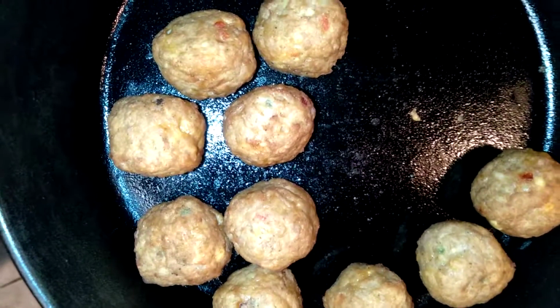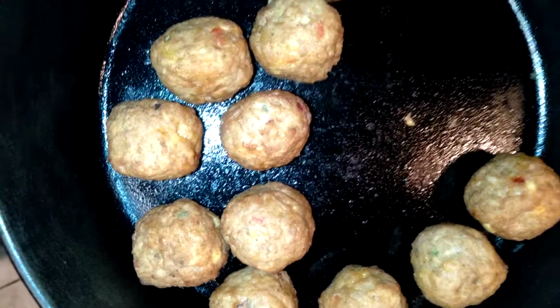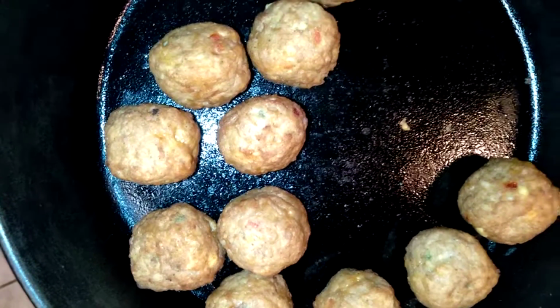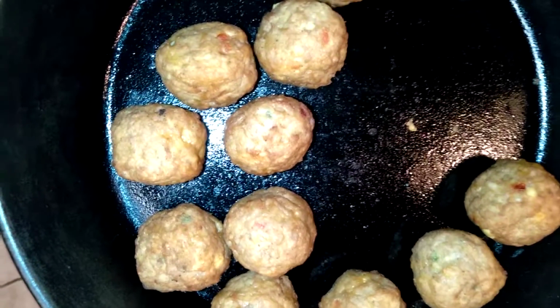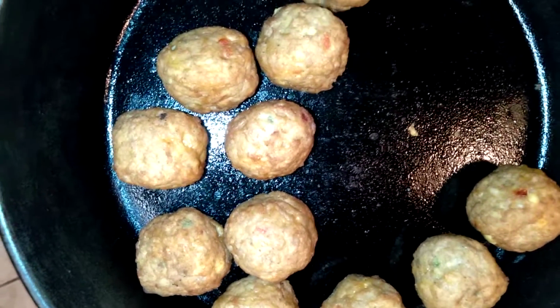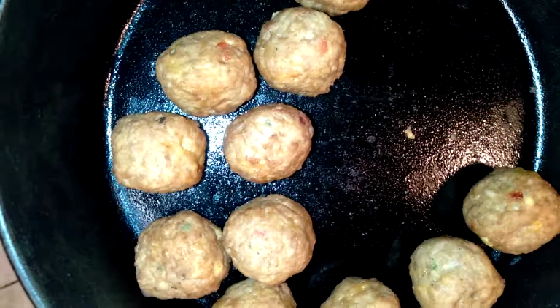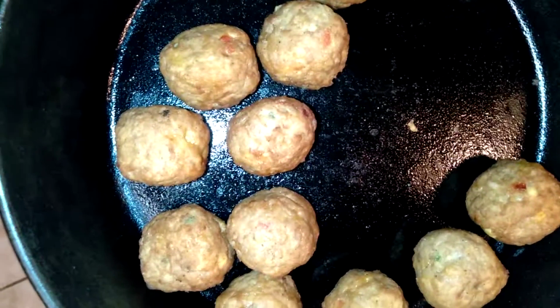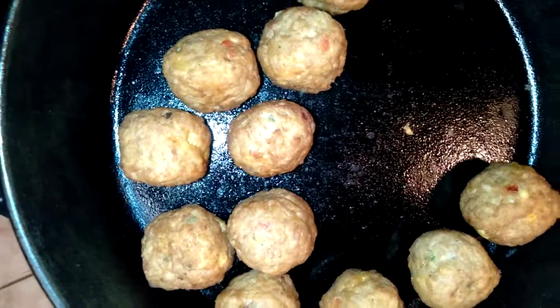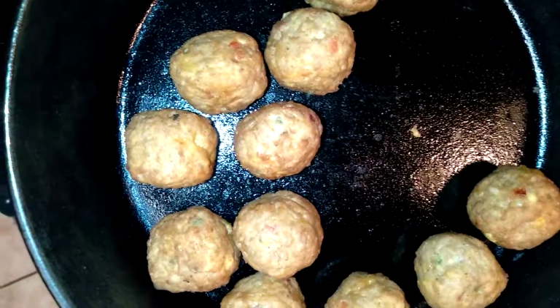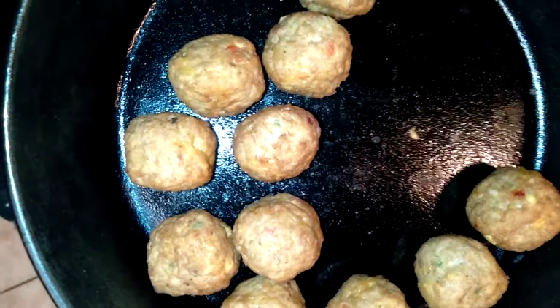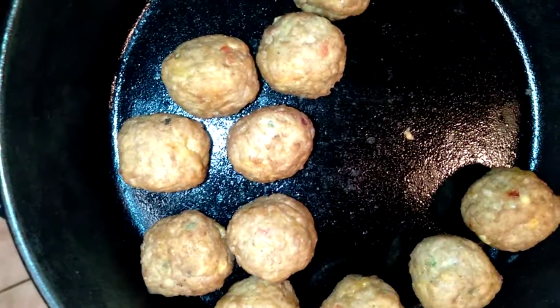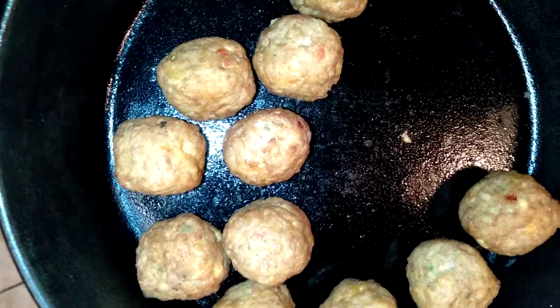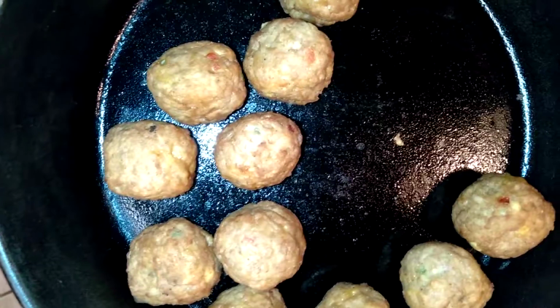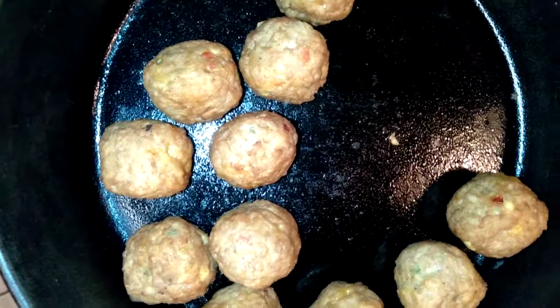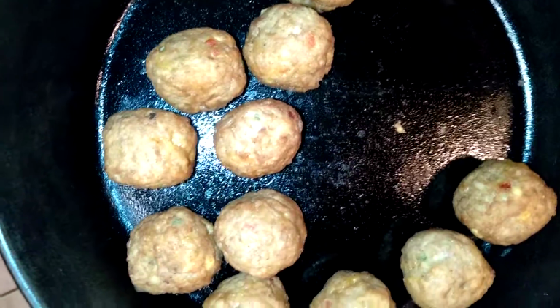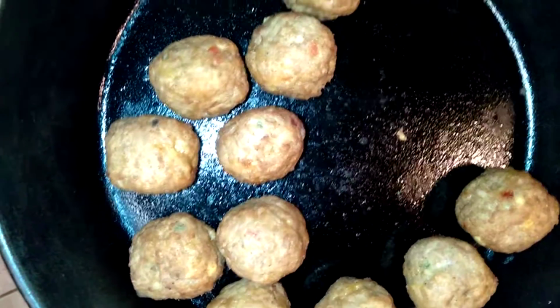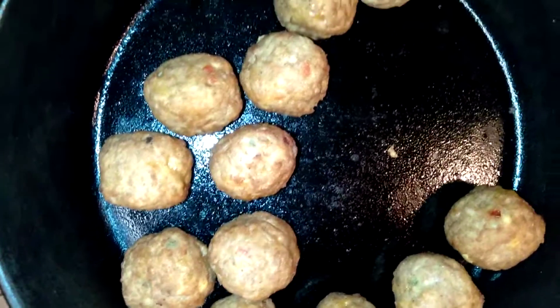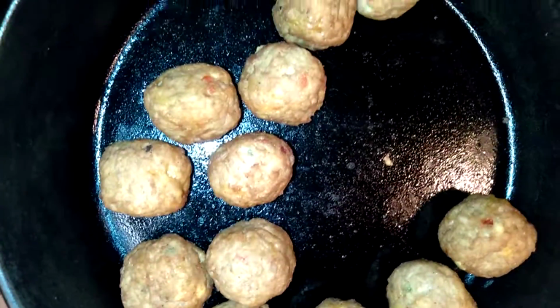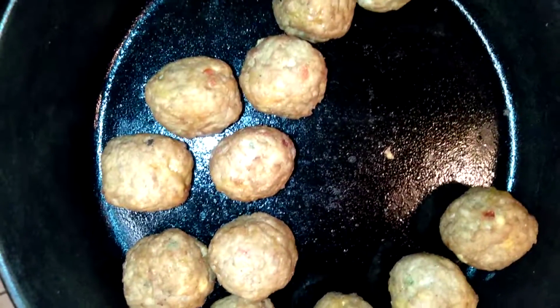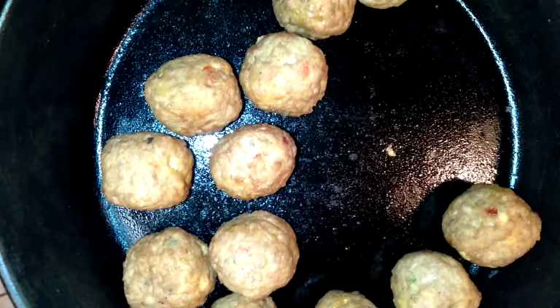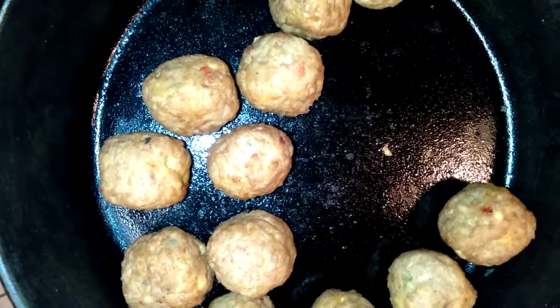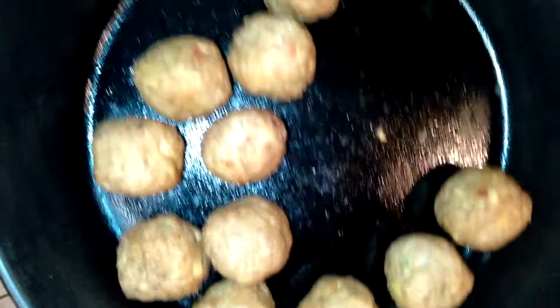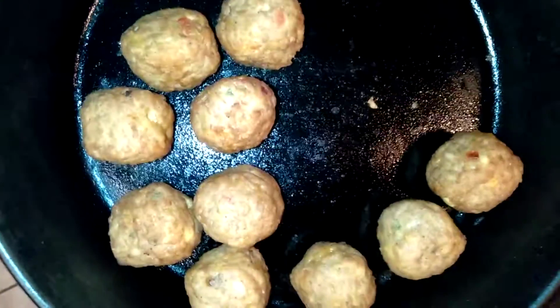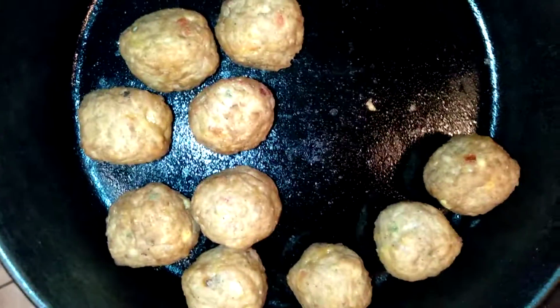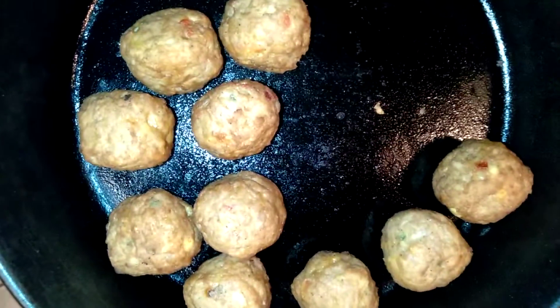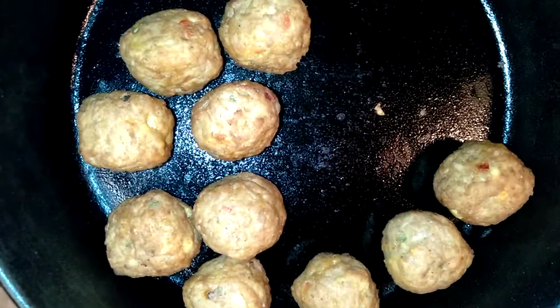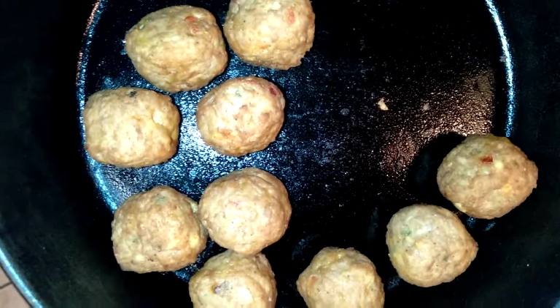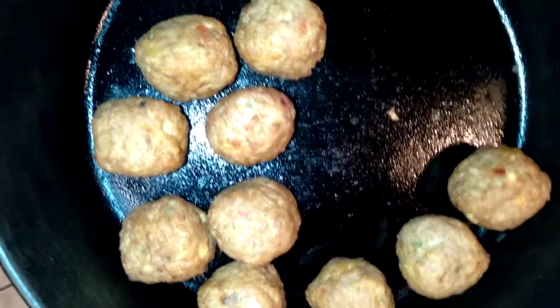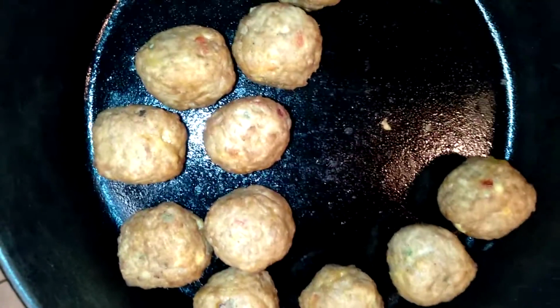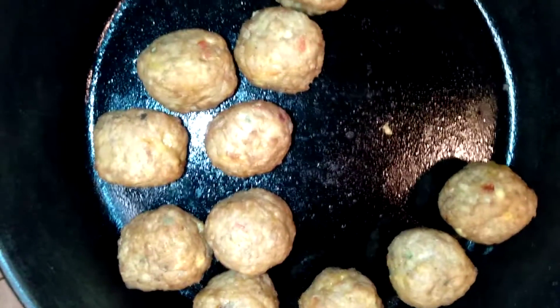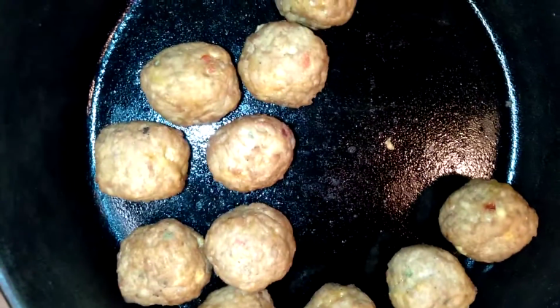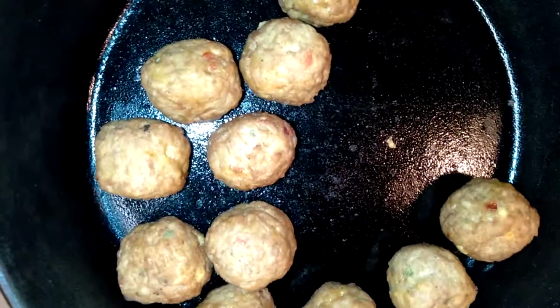You'll have yourself a pretty good little meal — pretty easy, pretty tasty. And you can add some broth if you'd like to give it more flavor.